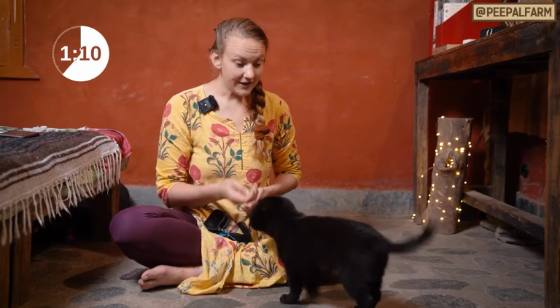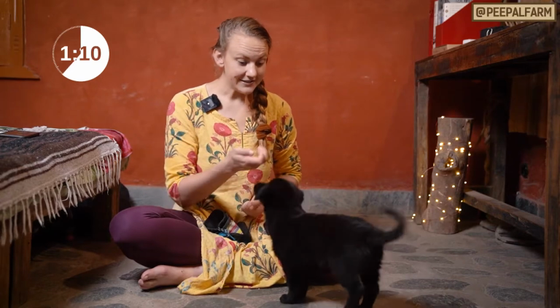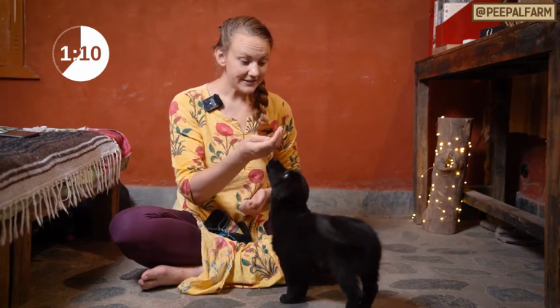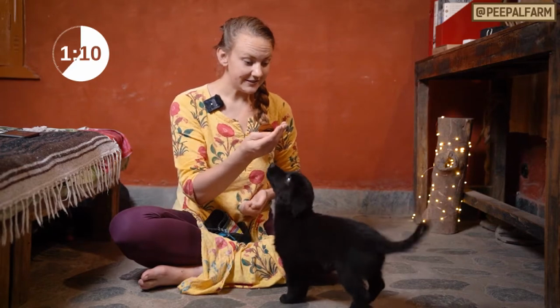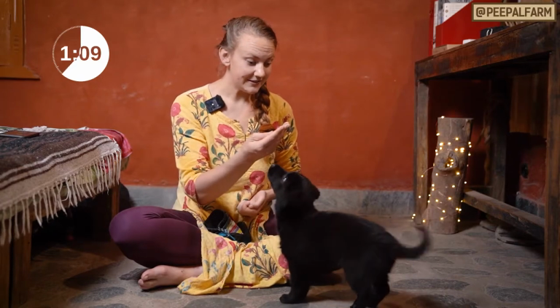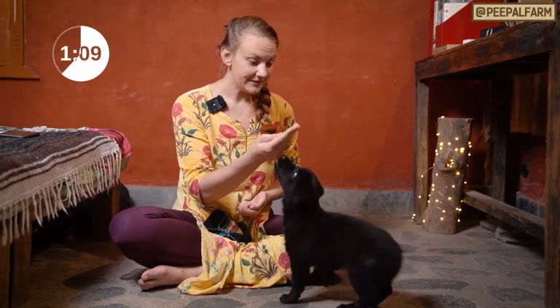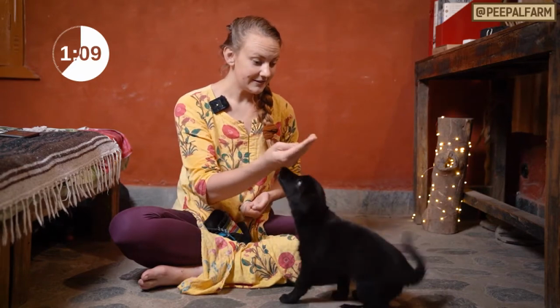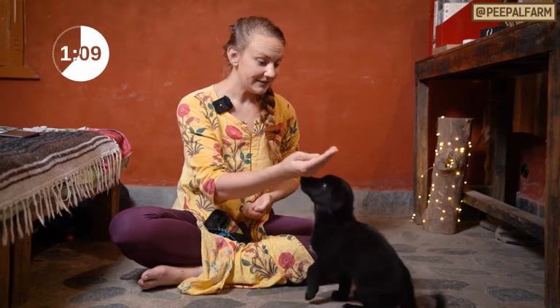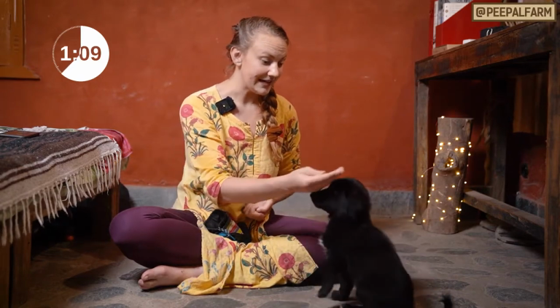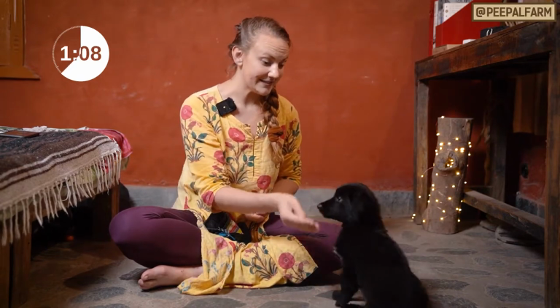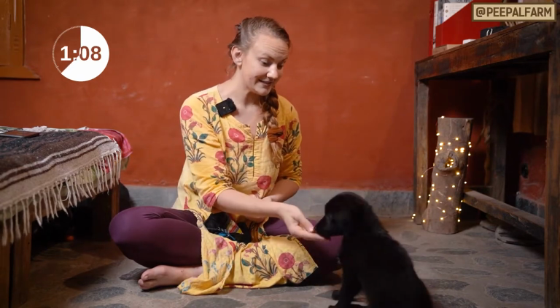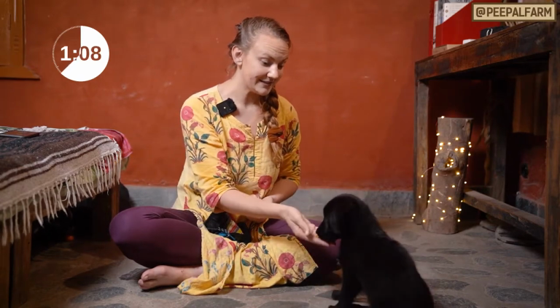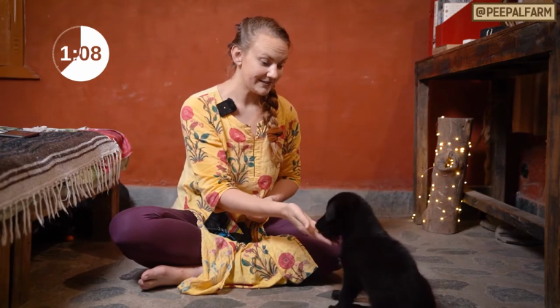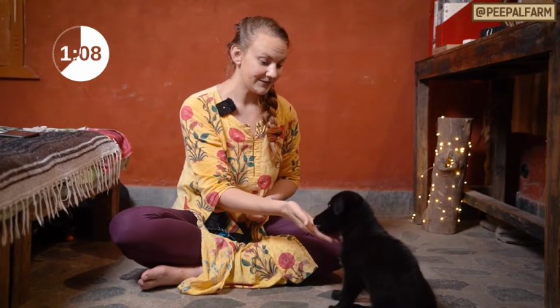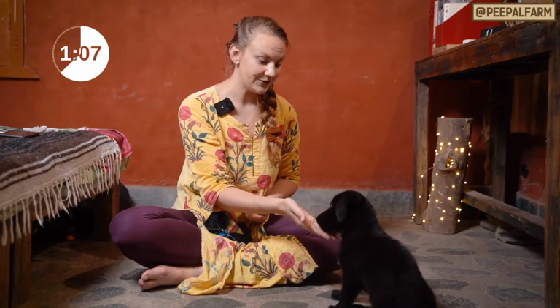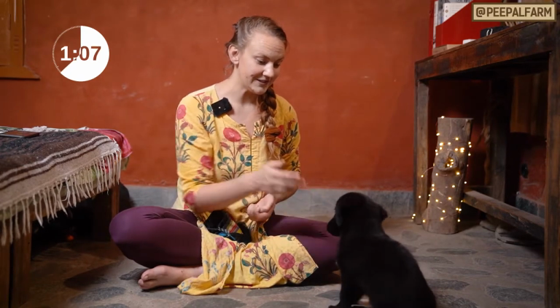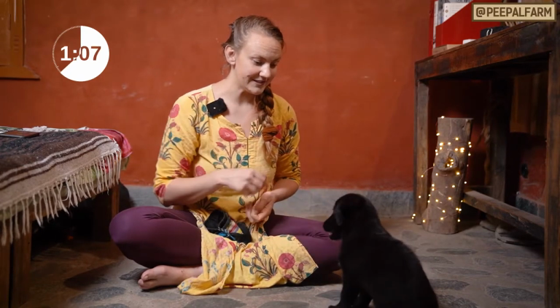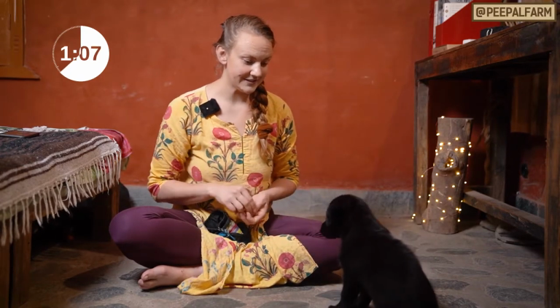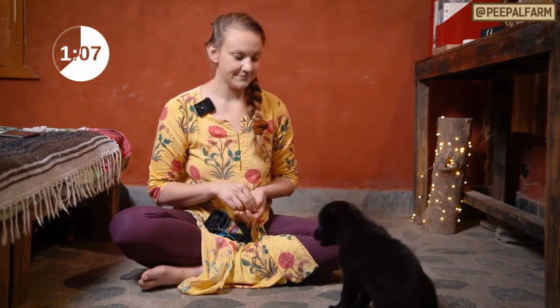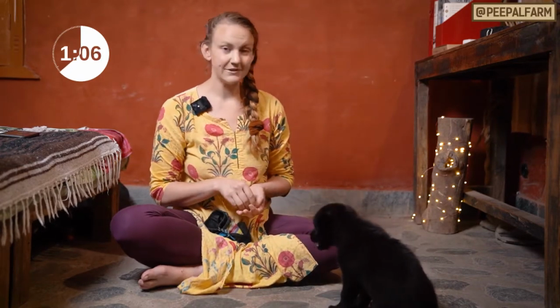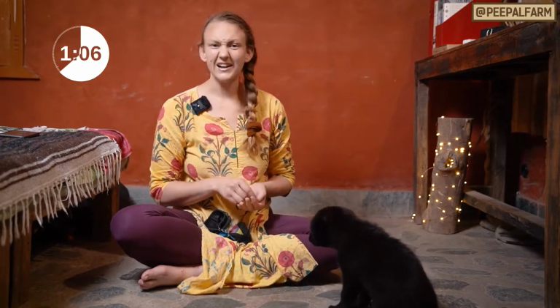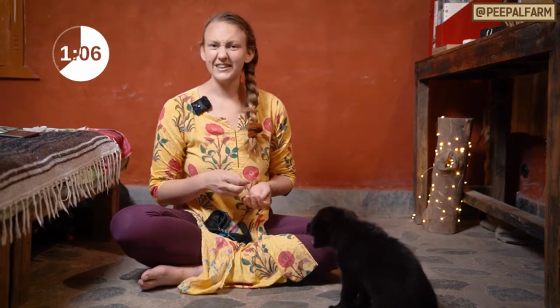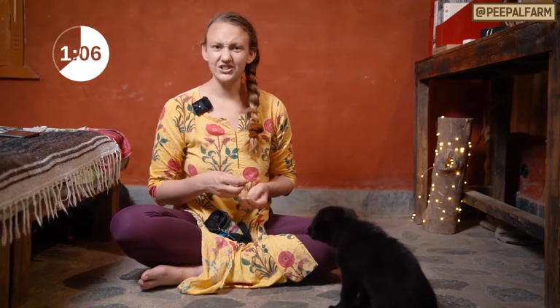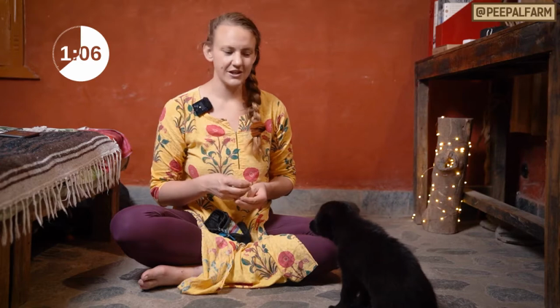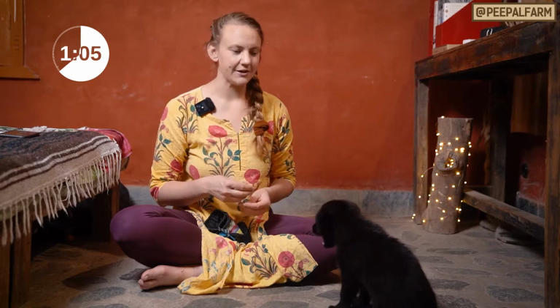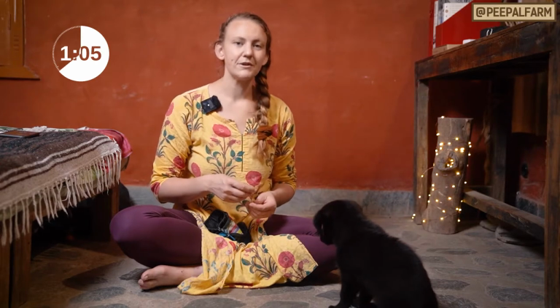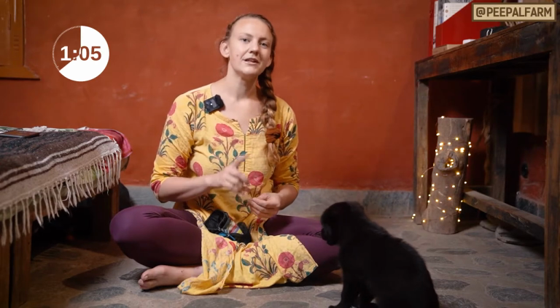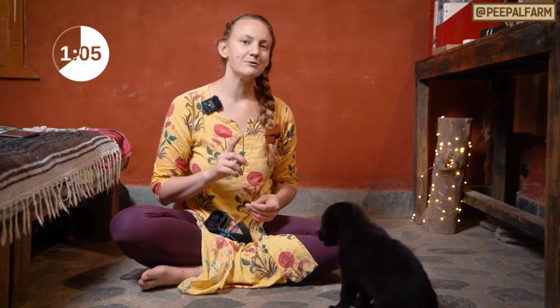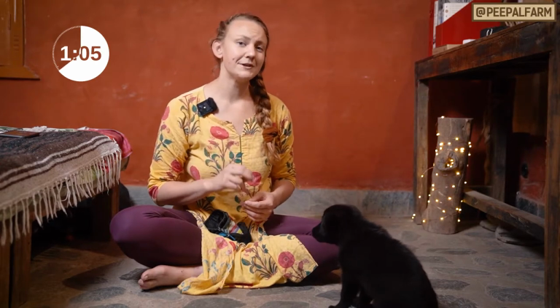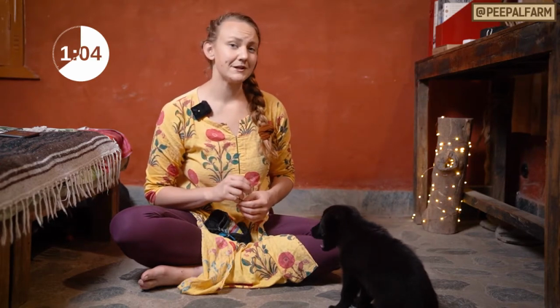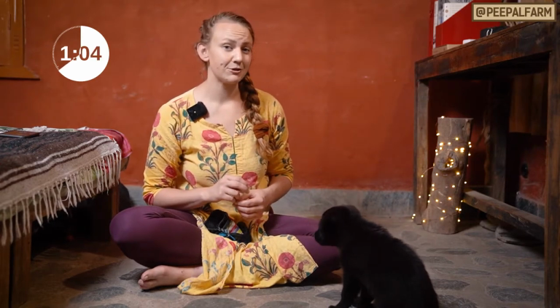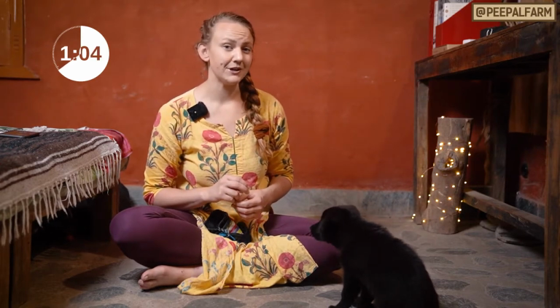Sit. Yes. Good sit. I think she's got it. Let's move on to number three.